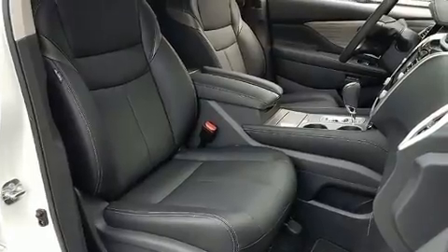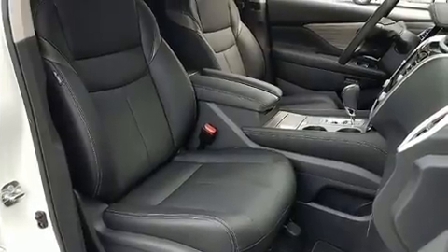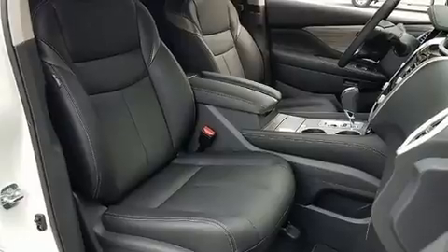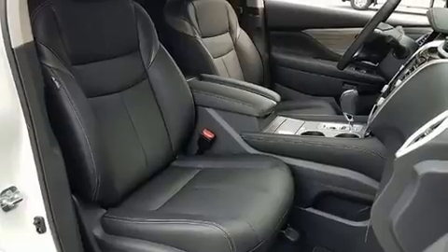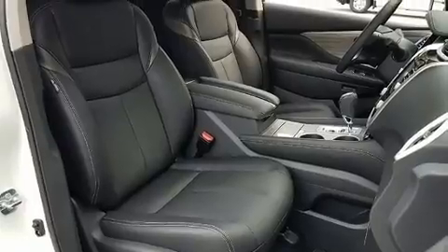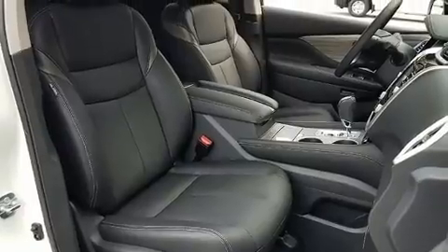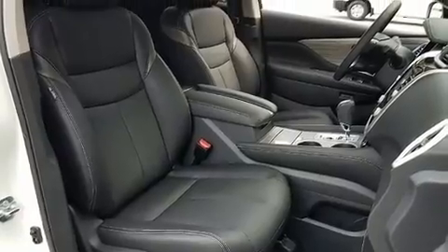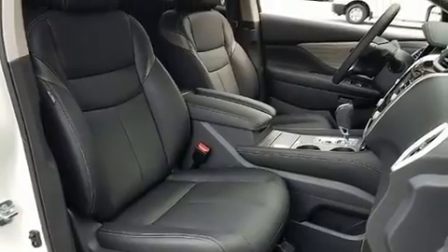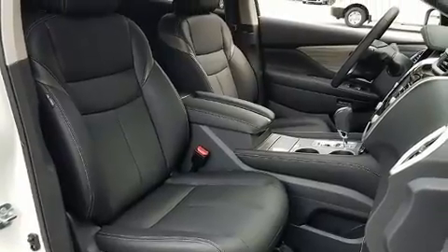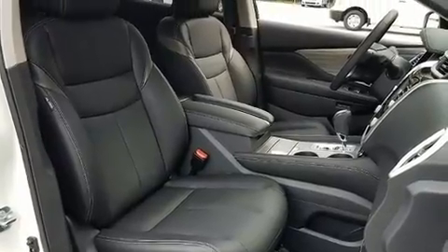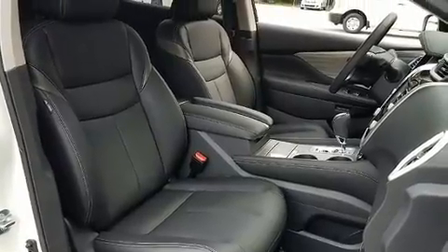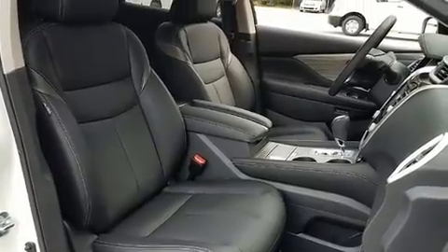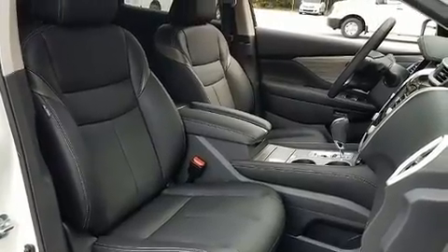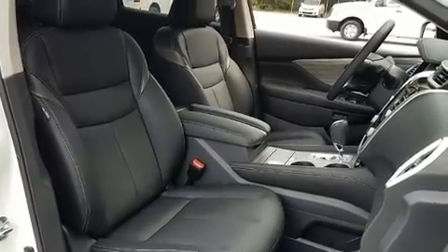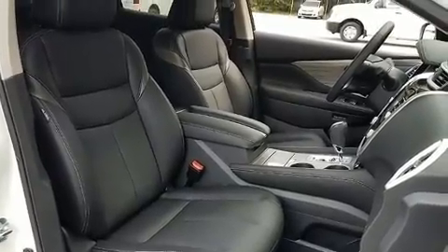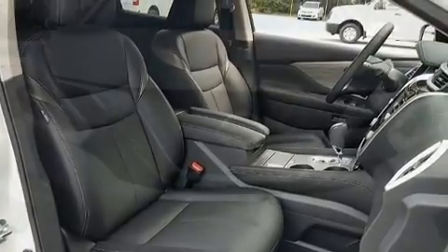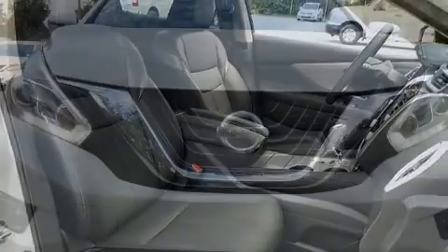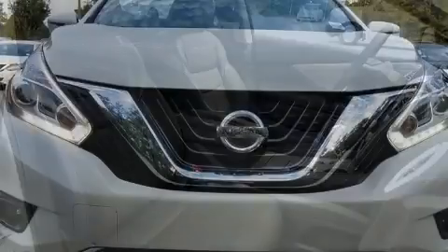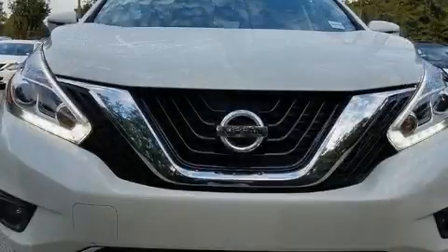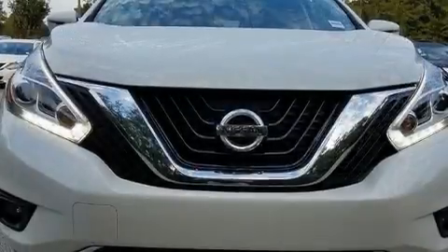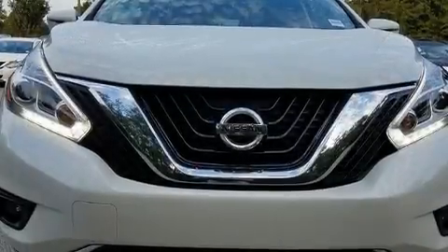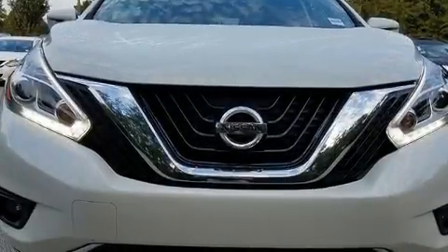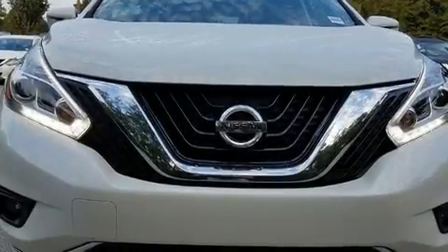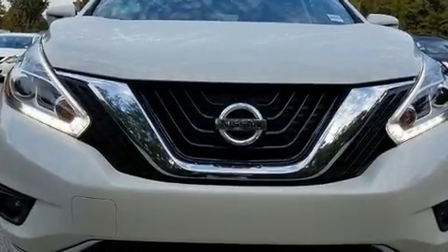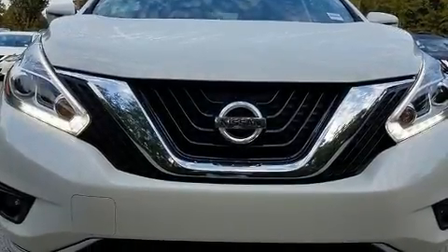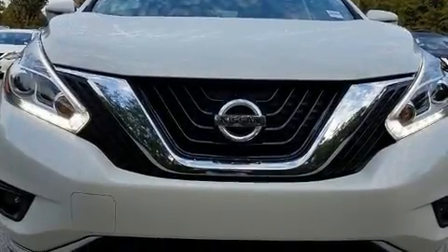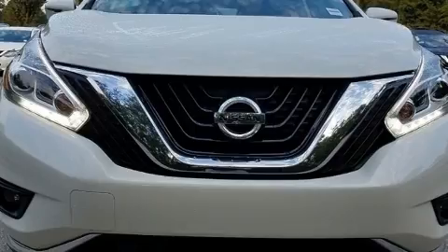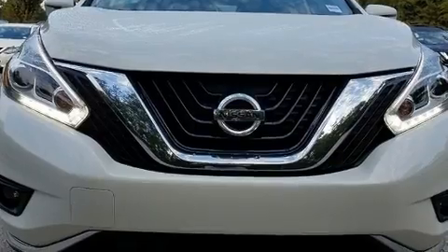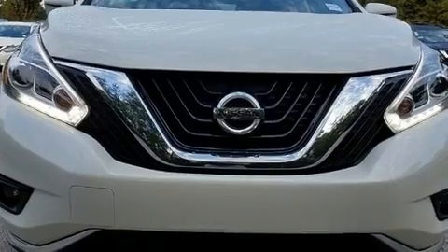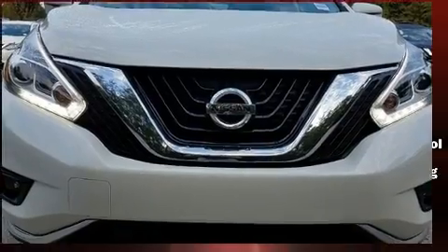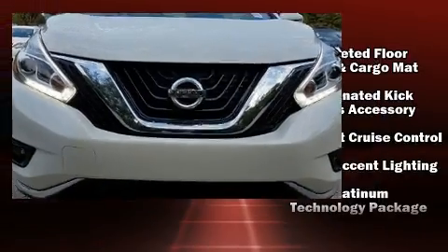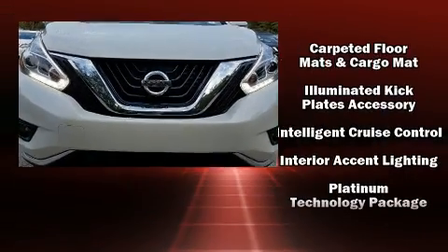Premium sound drives 11 speakers, providing you and your passengers a sensational audio experience.